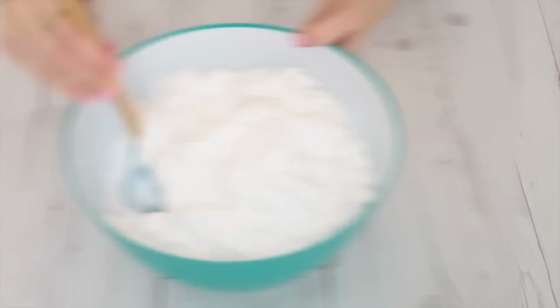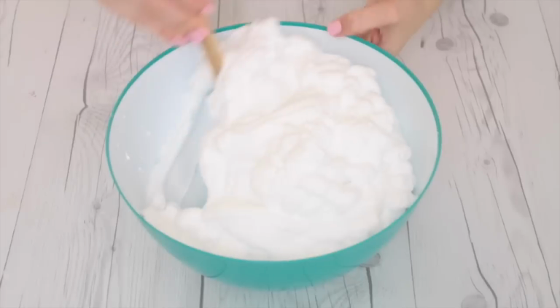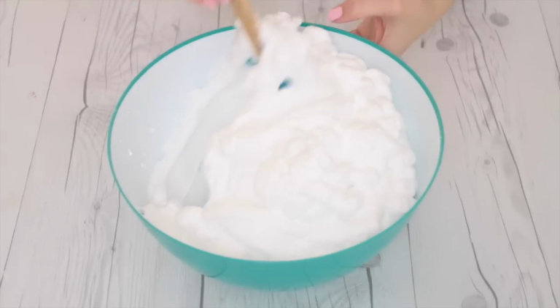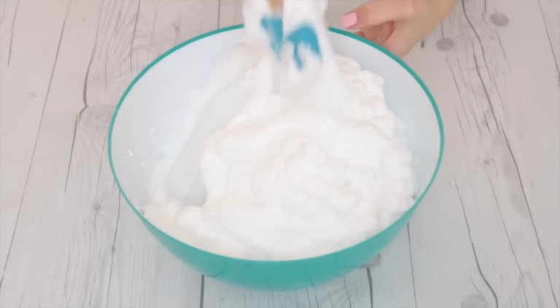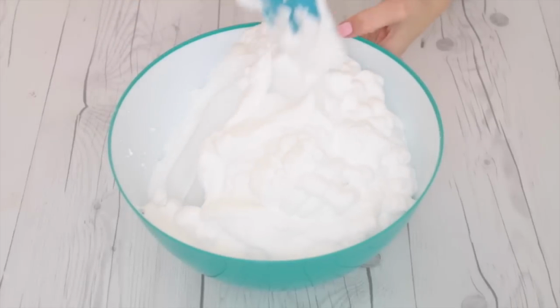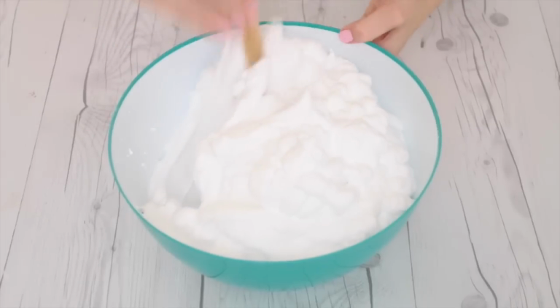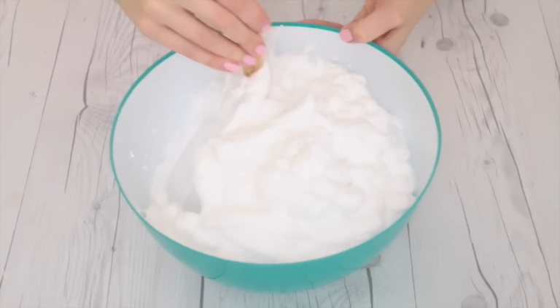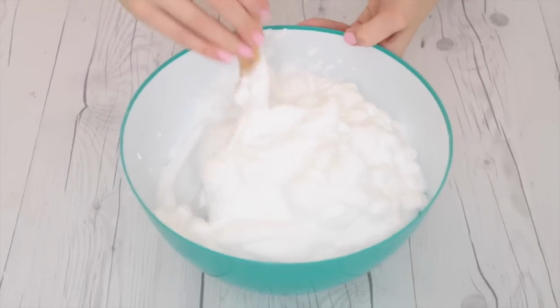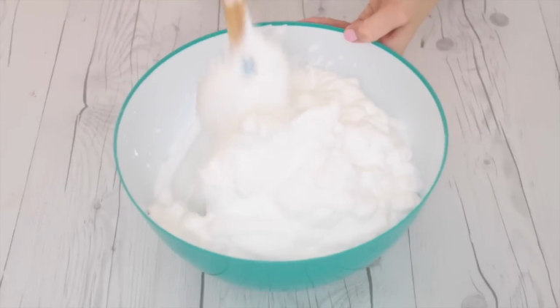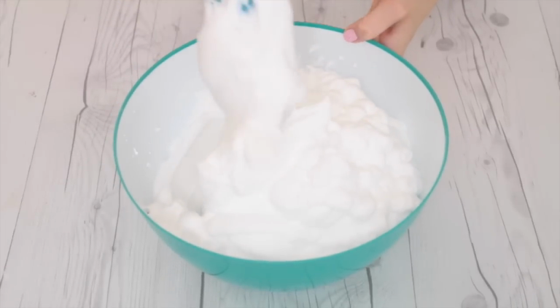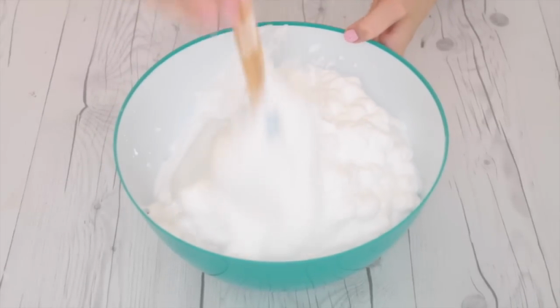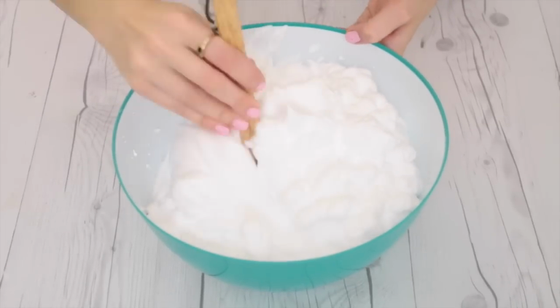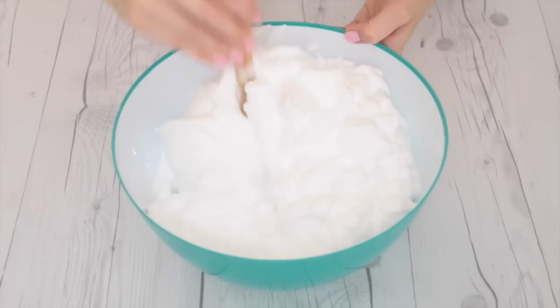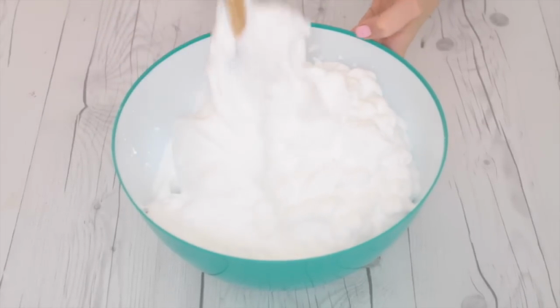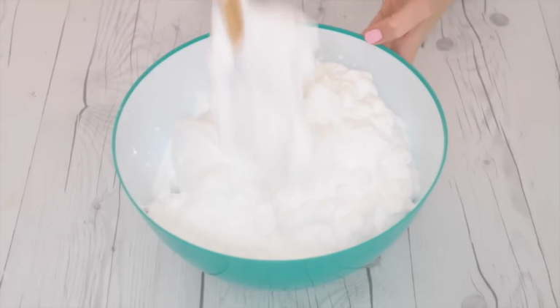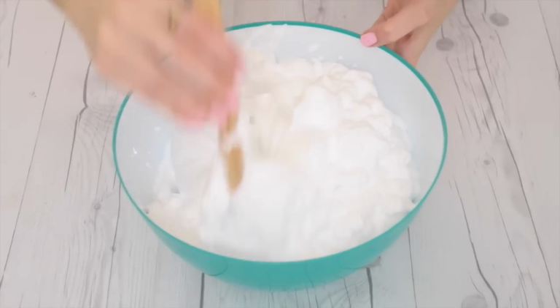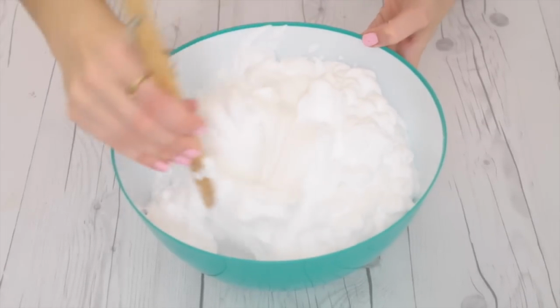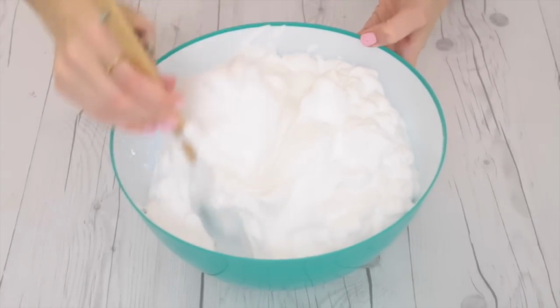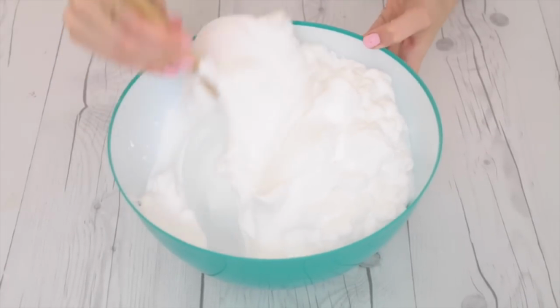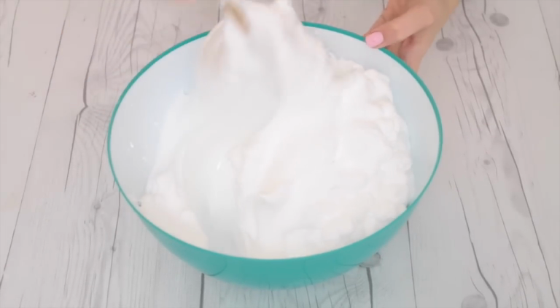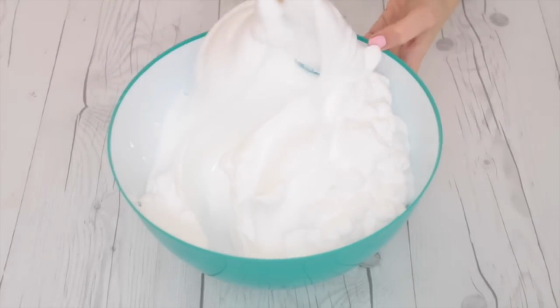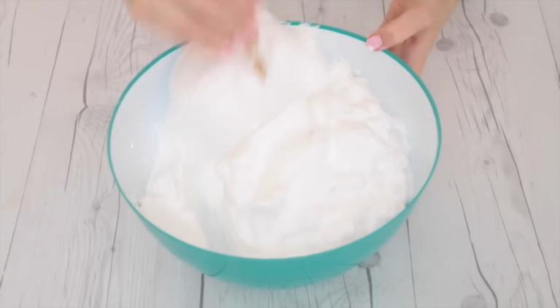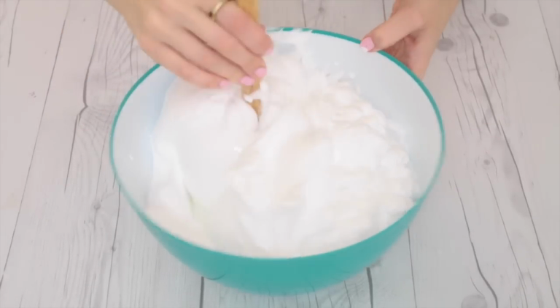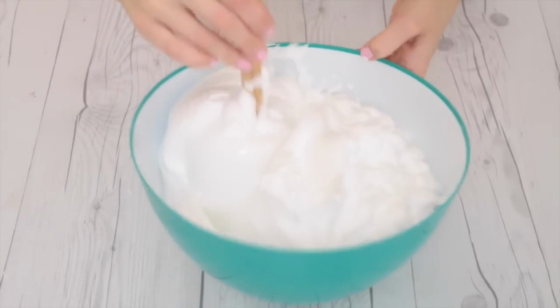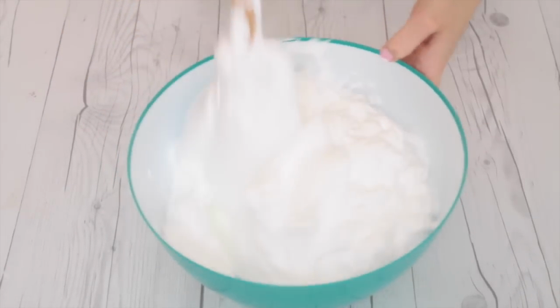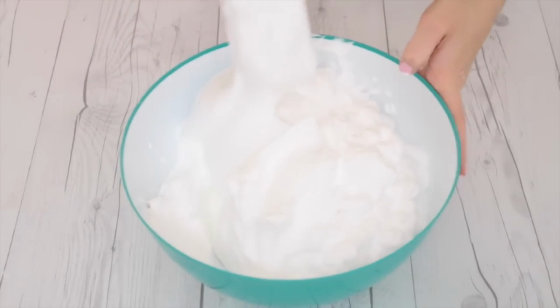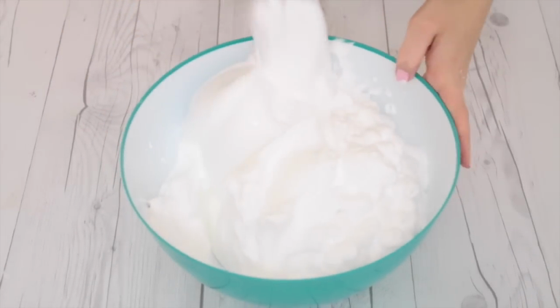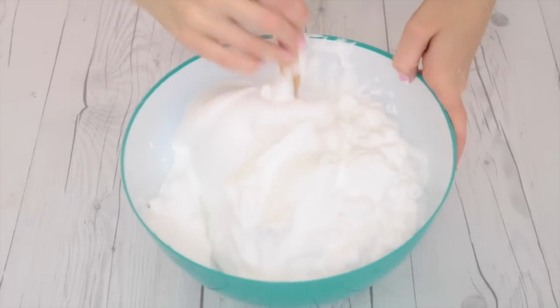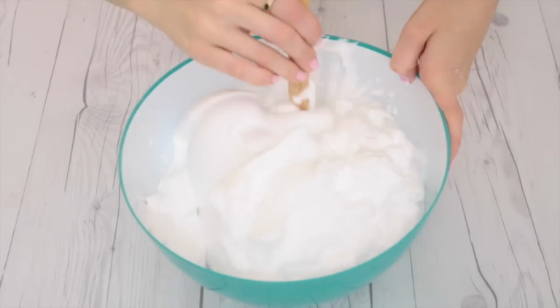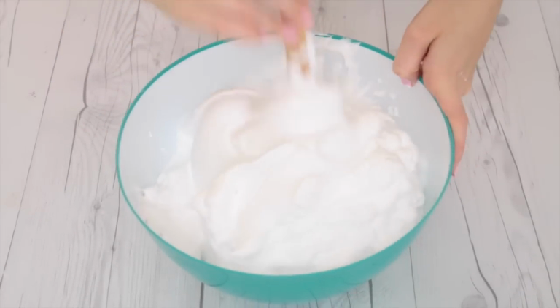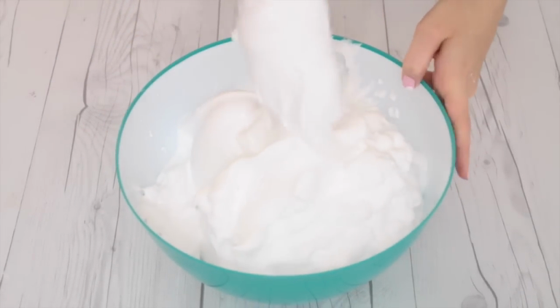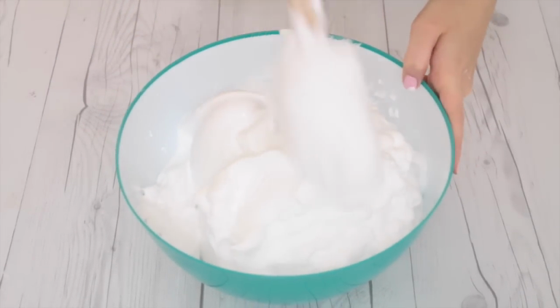I'm just going to mix everything together until it's smooth and everything is evenly combined.